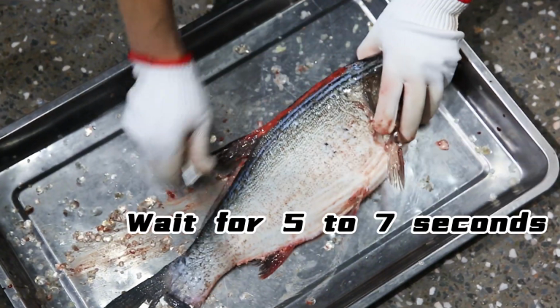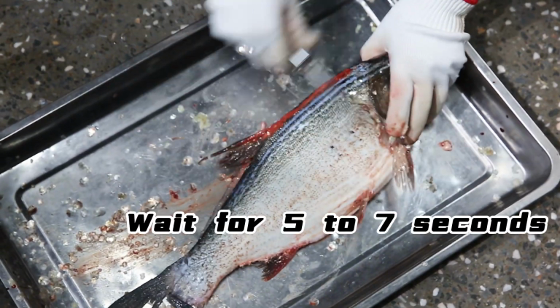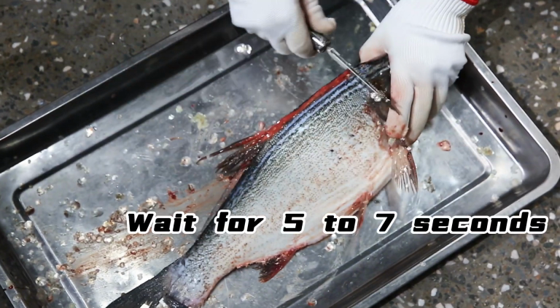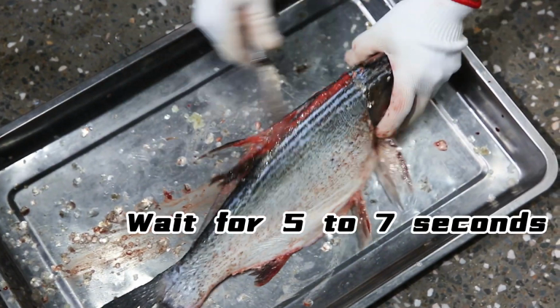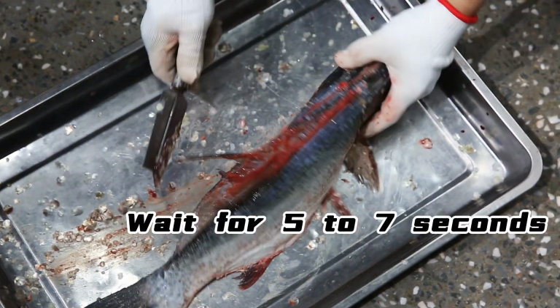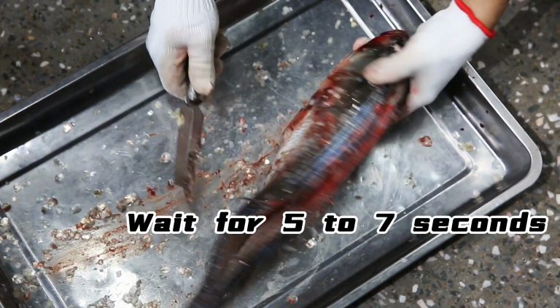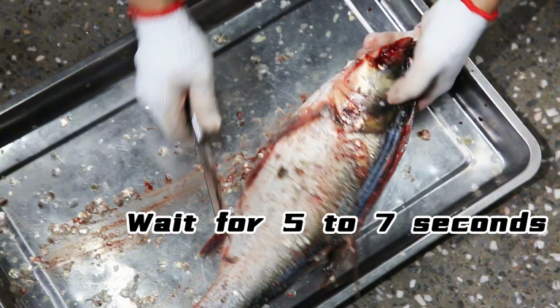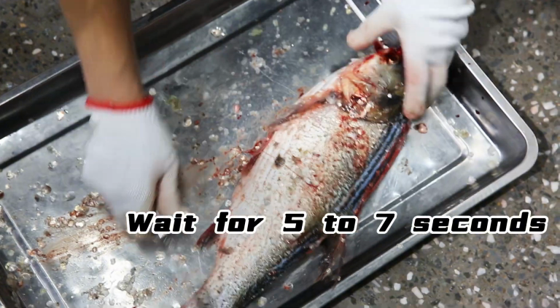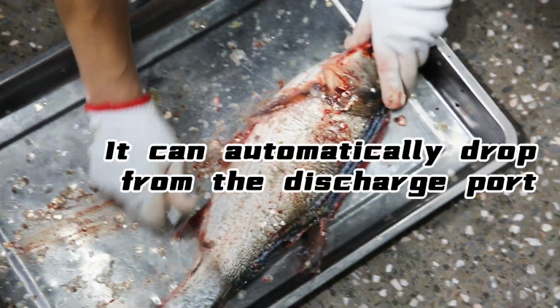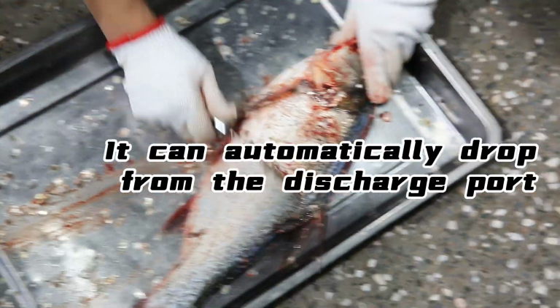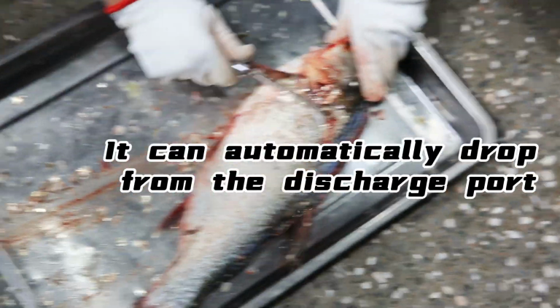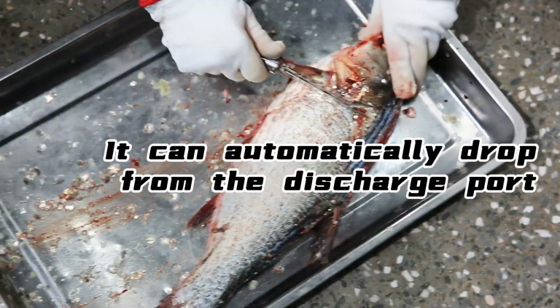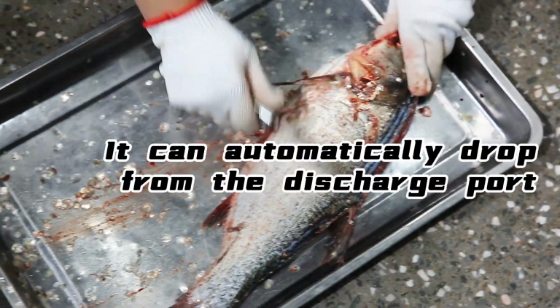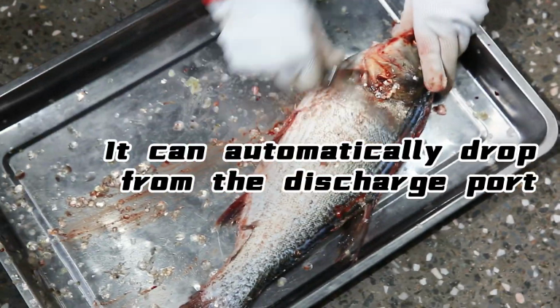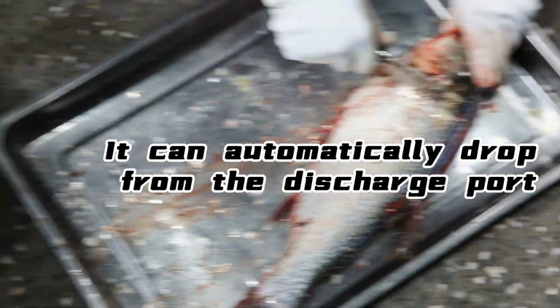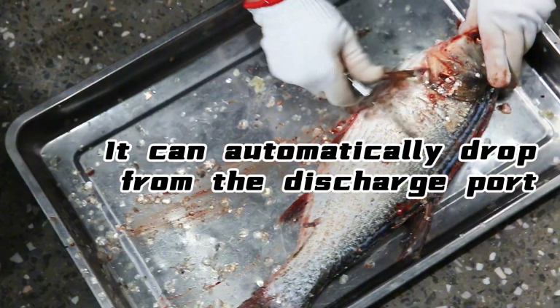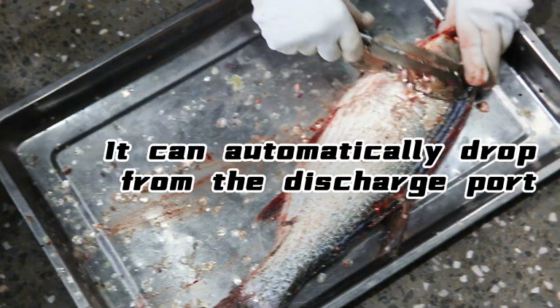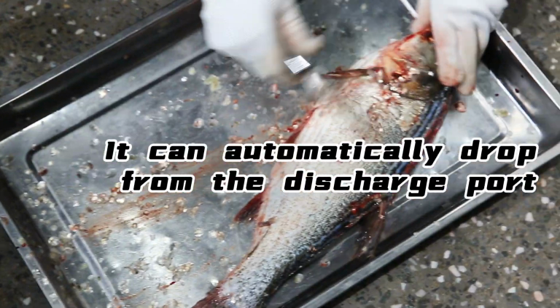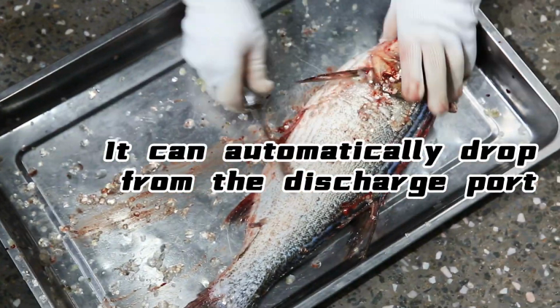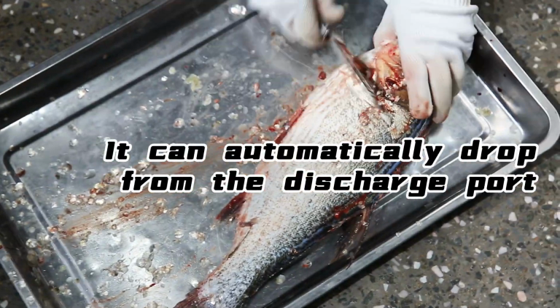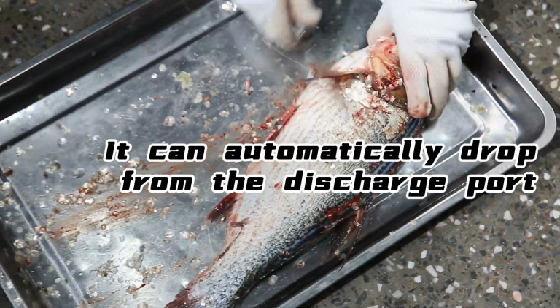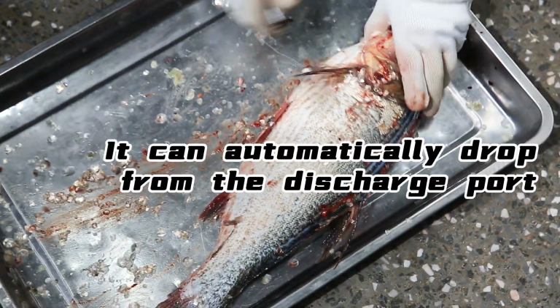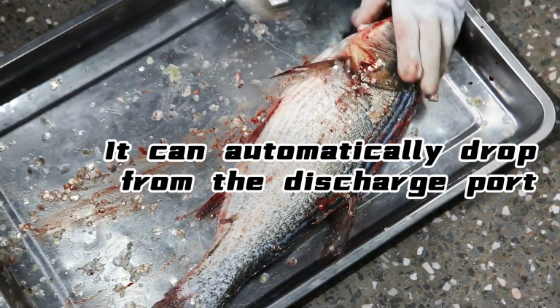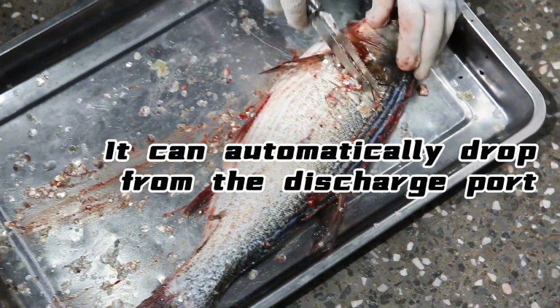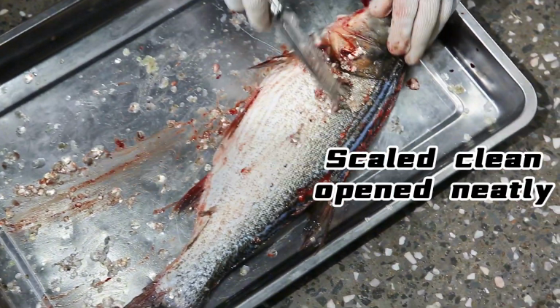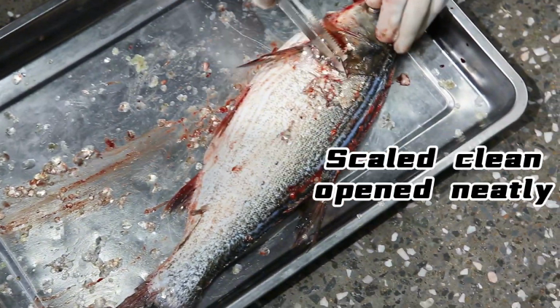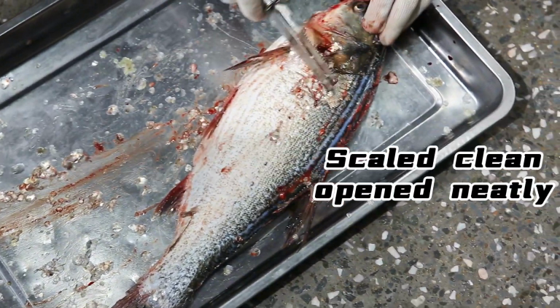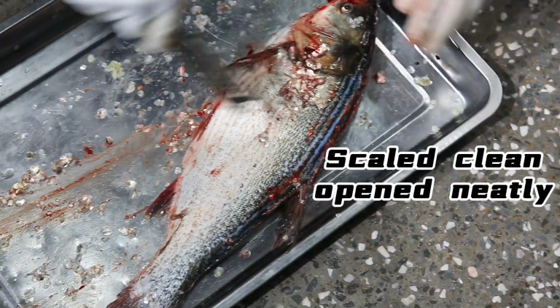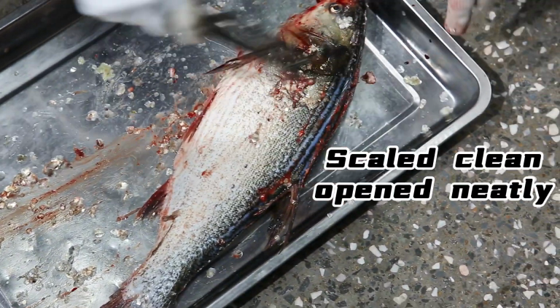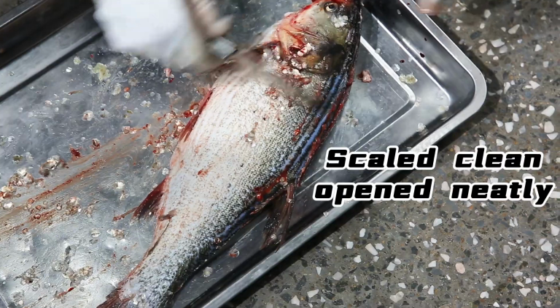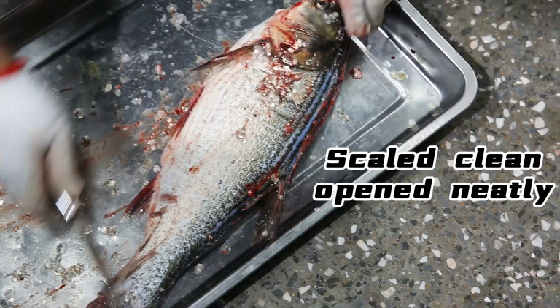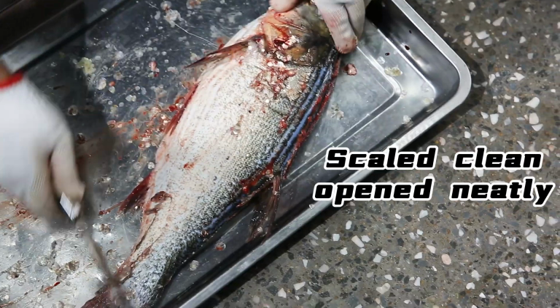Wait for 5 to 7 seconds. It can automatically drop from the discharge part. Scaled clean. Open neatly.